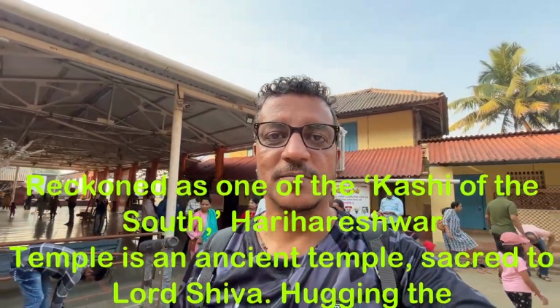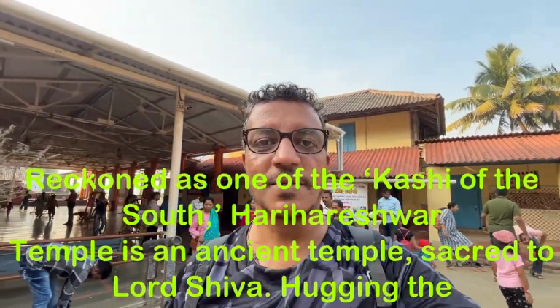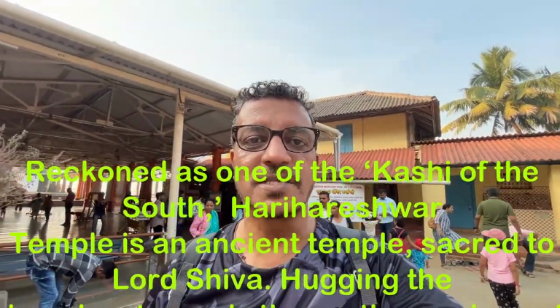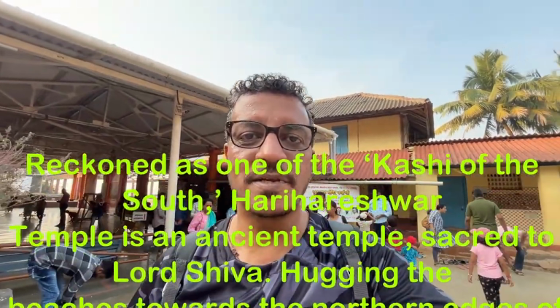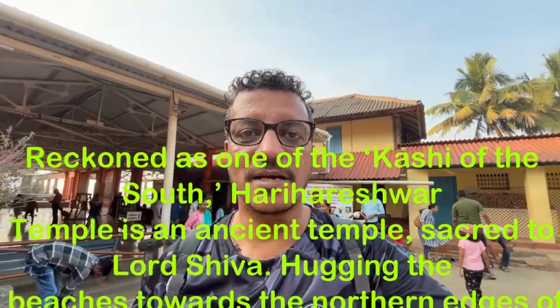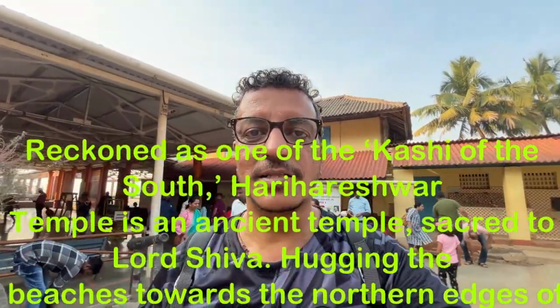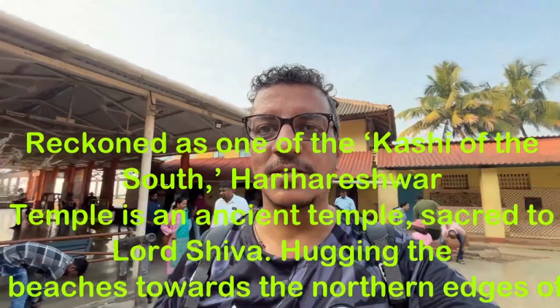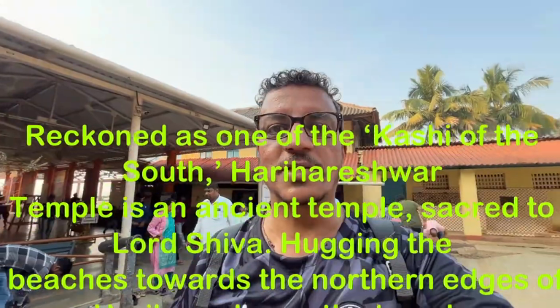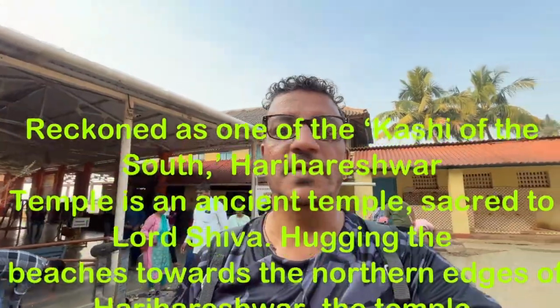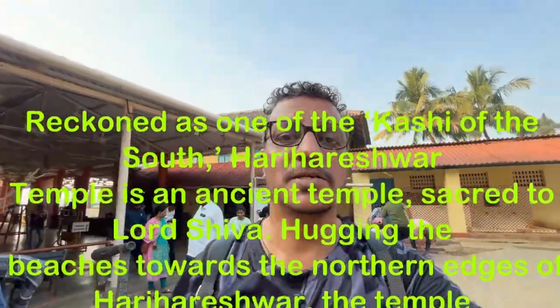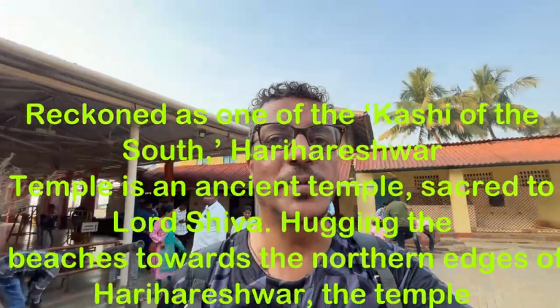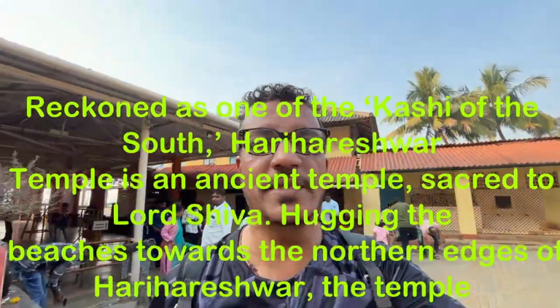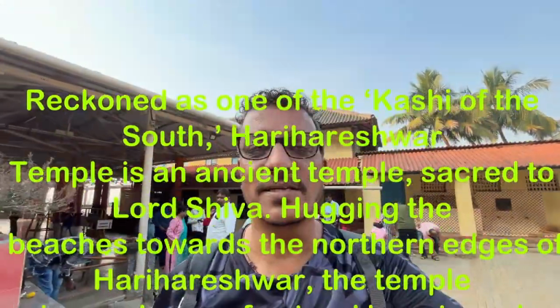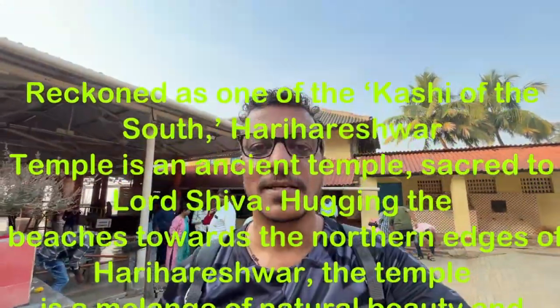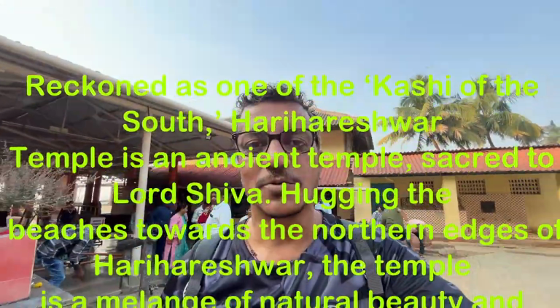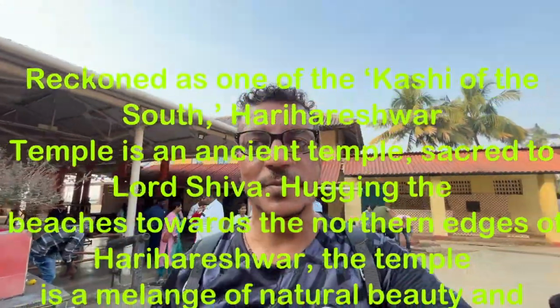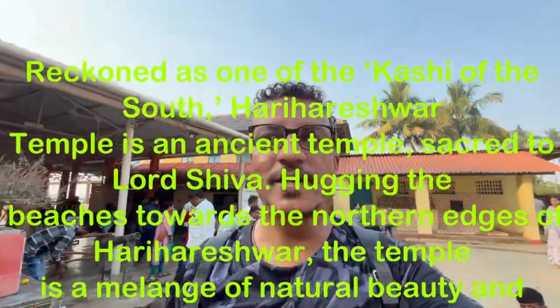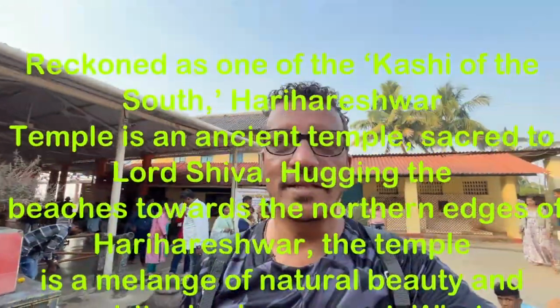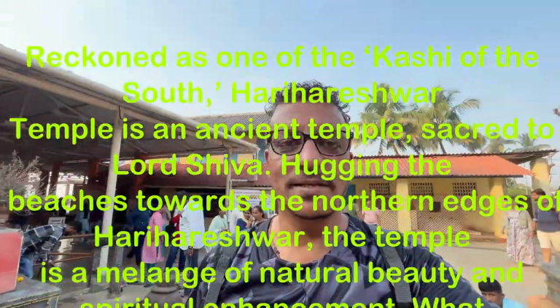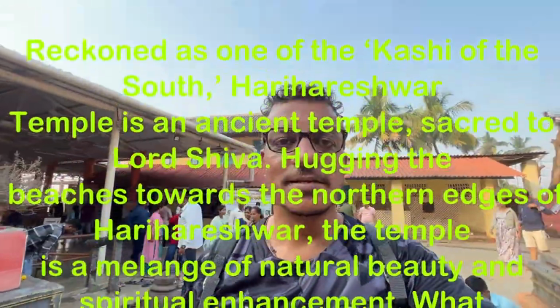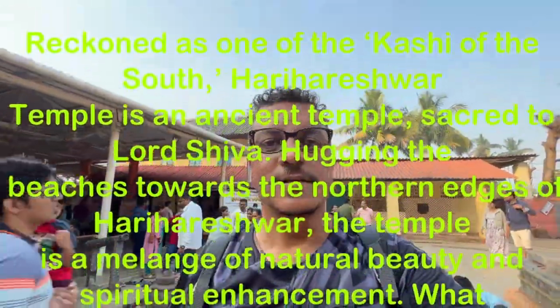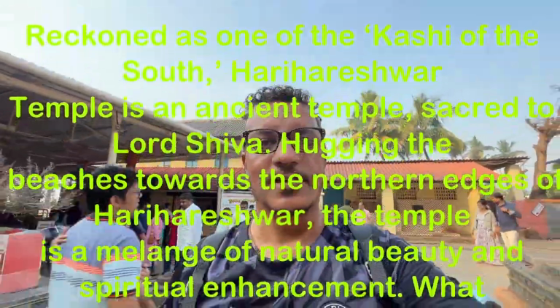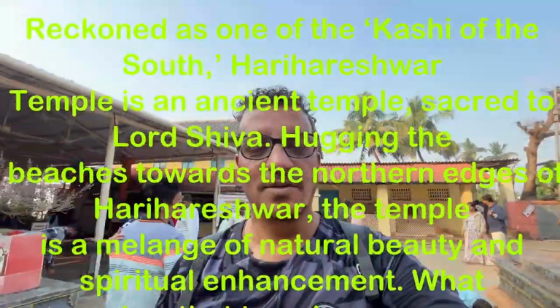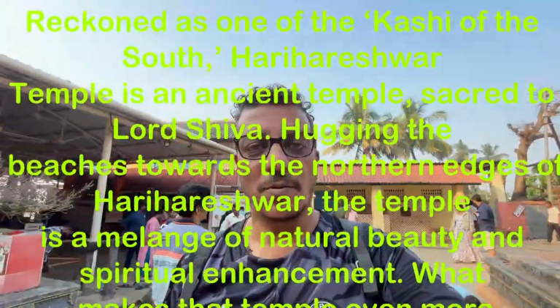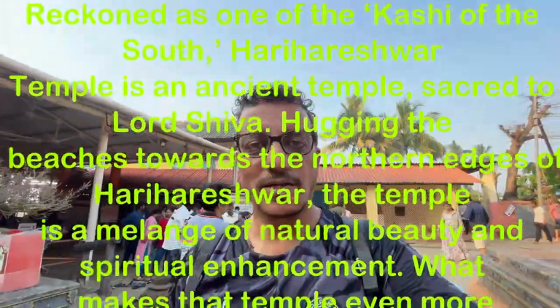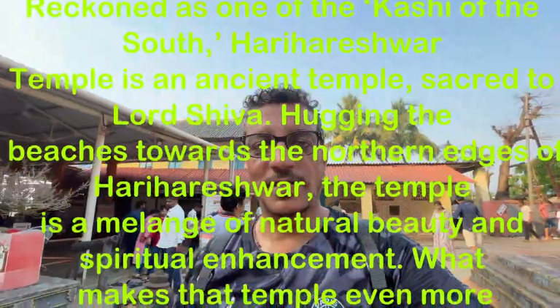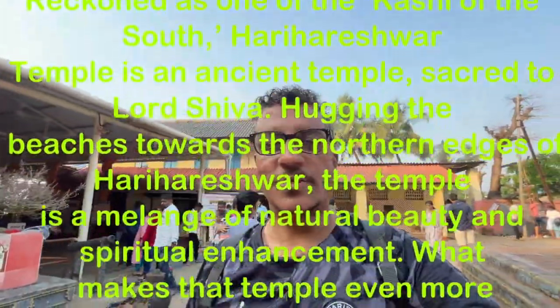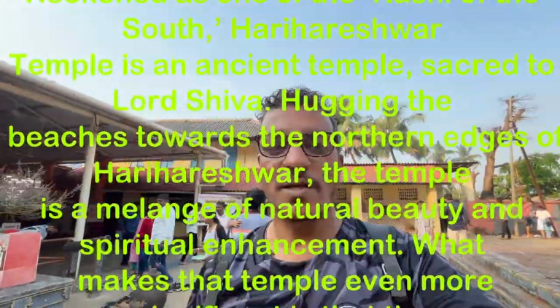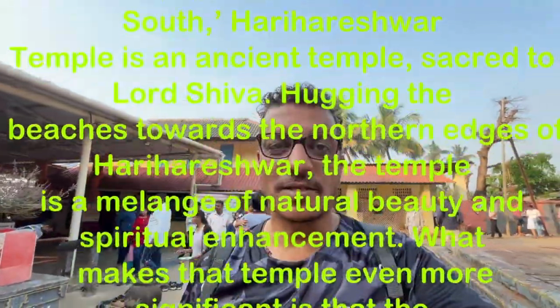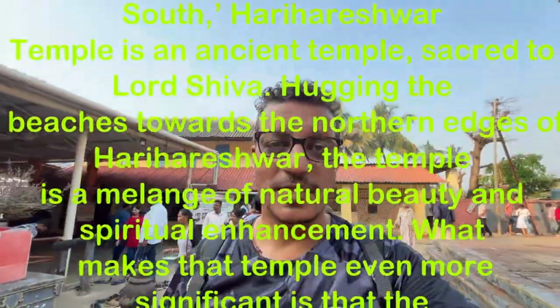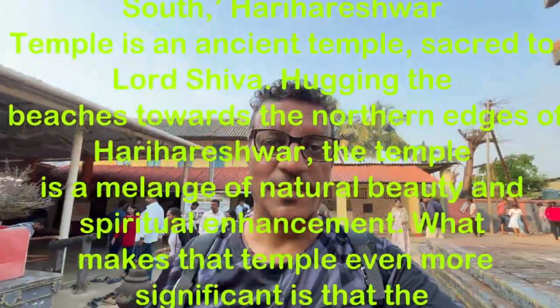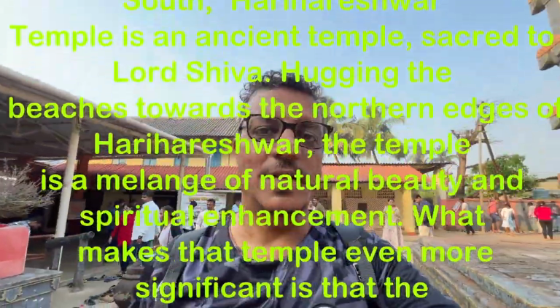As I said, the beach was not really a beach. So our Darshan is allowed here.